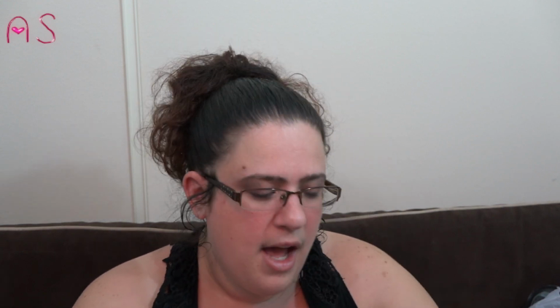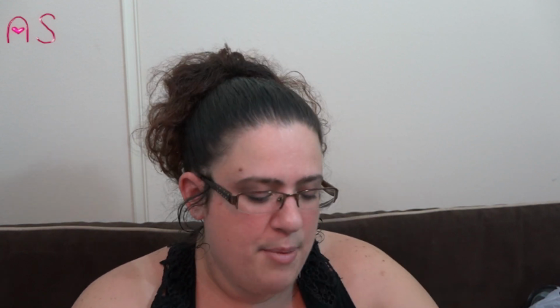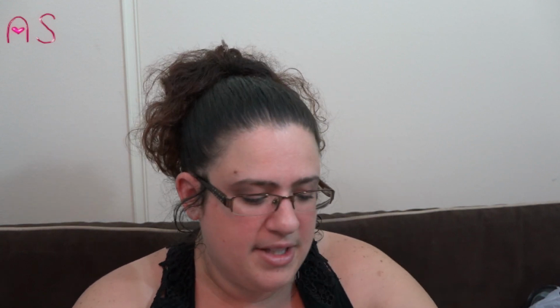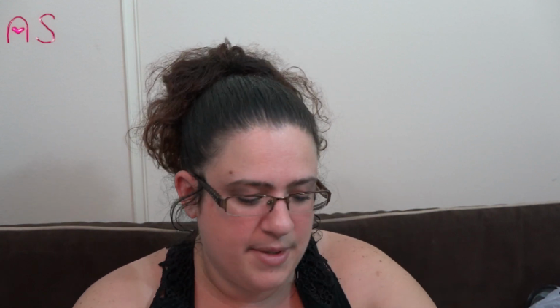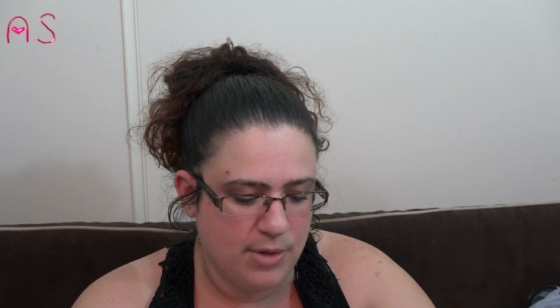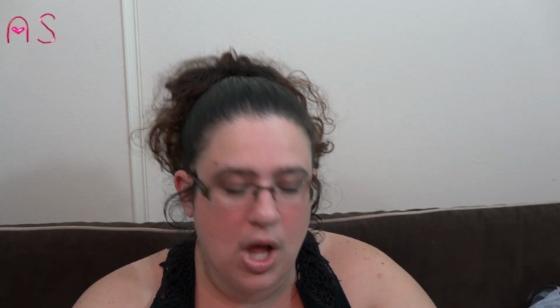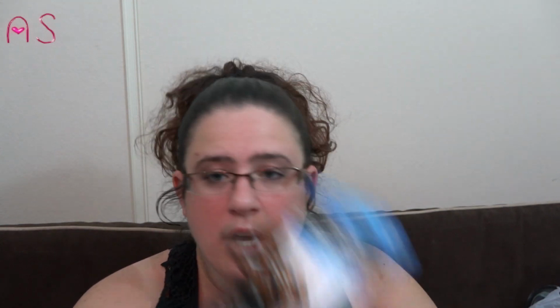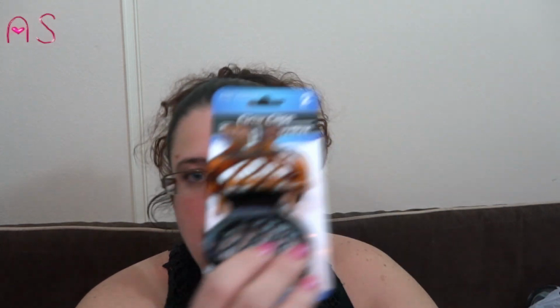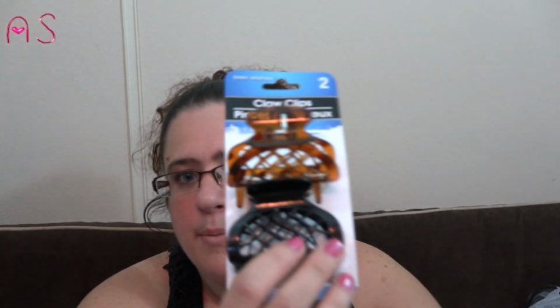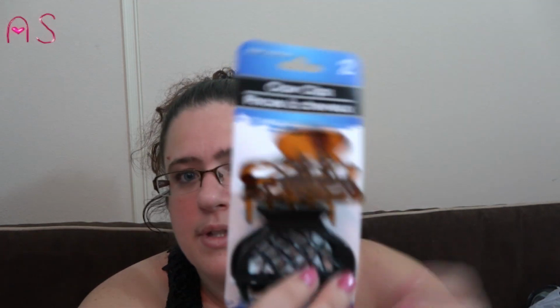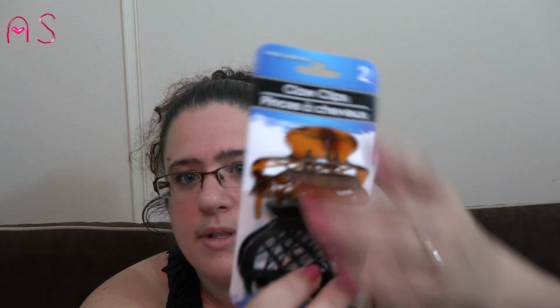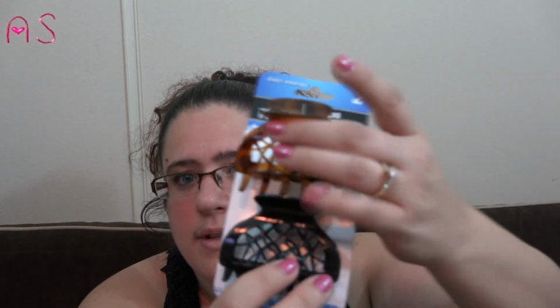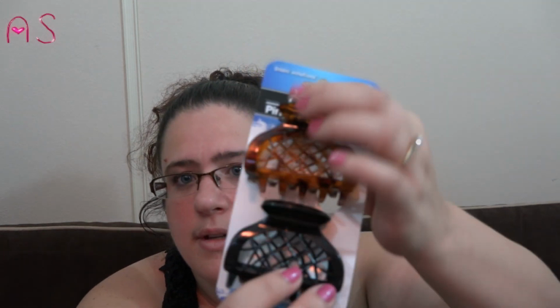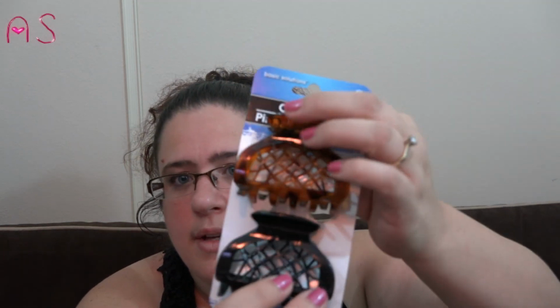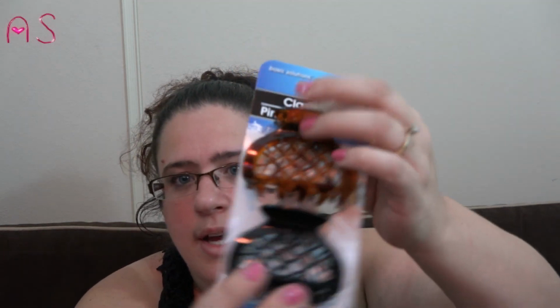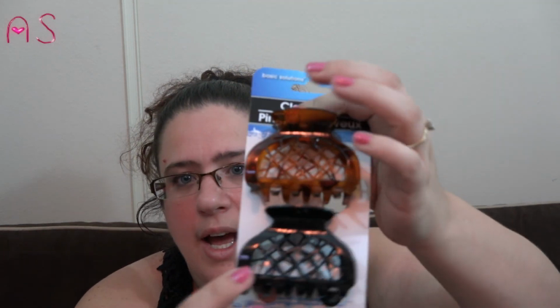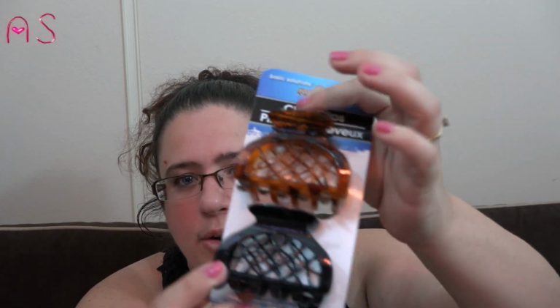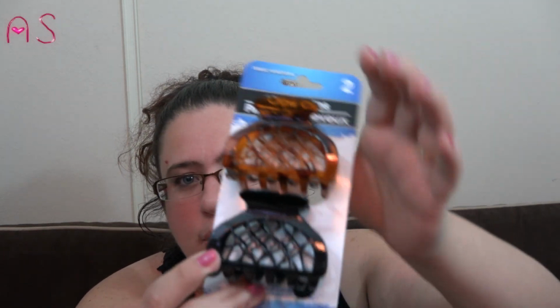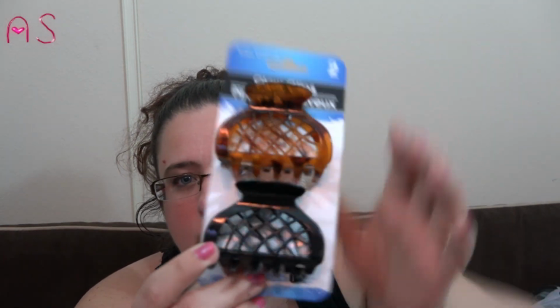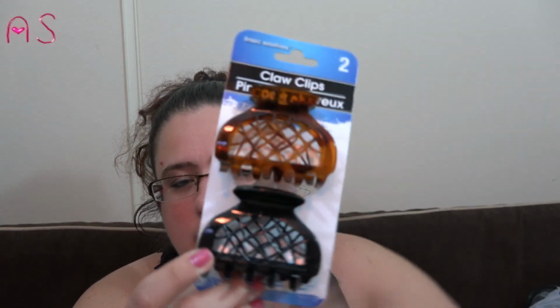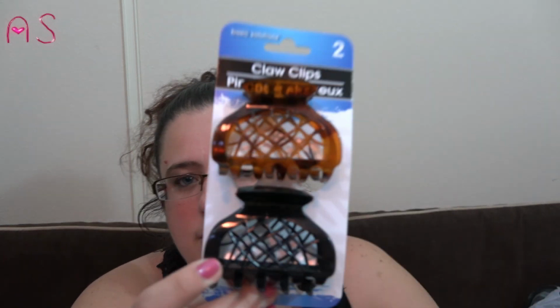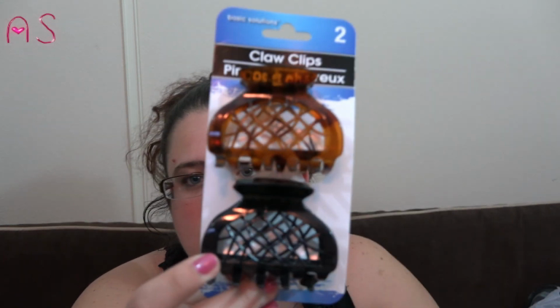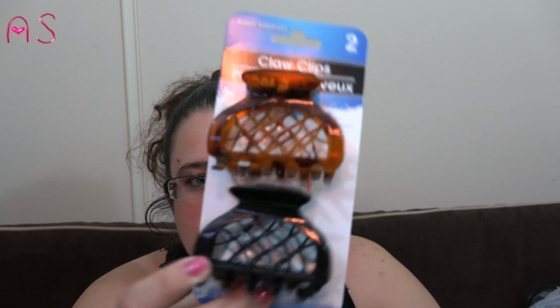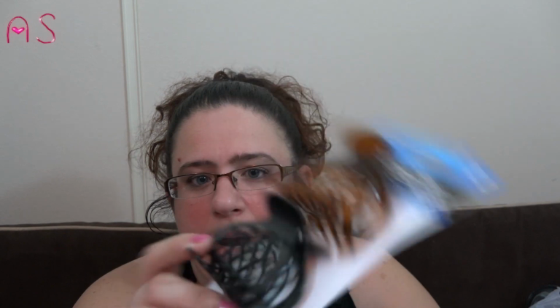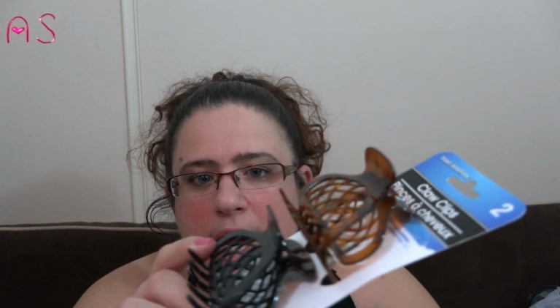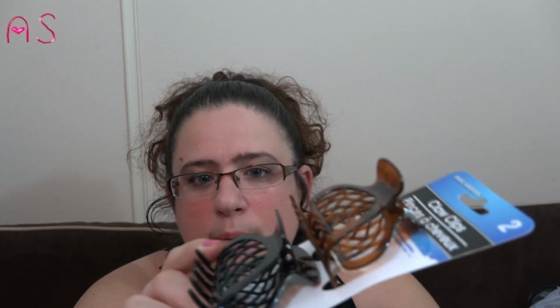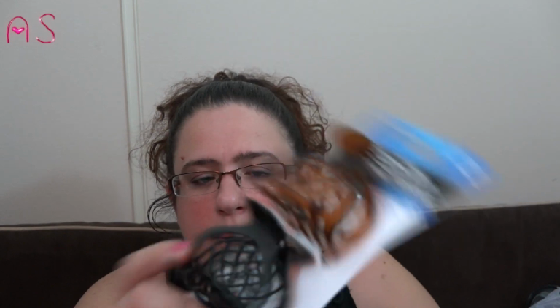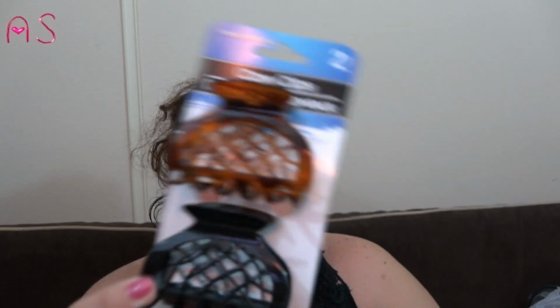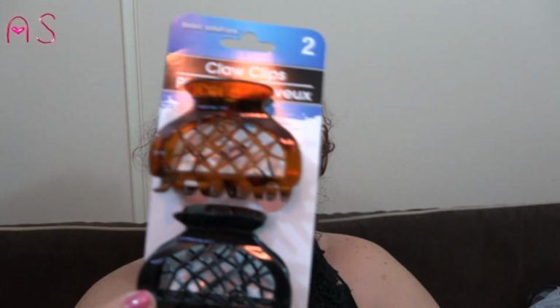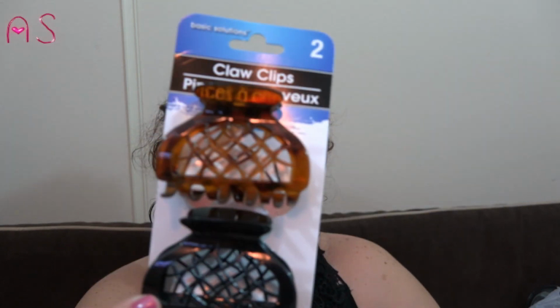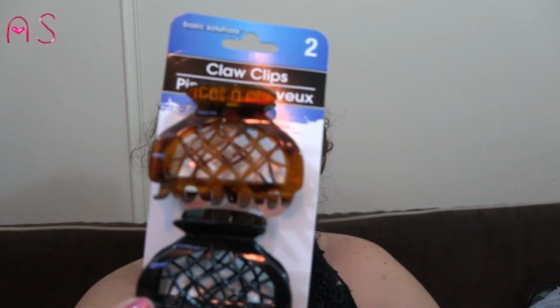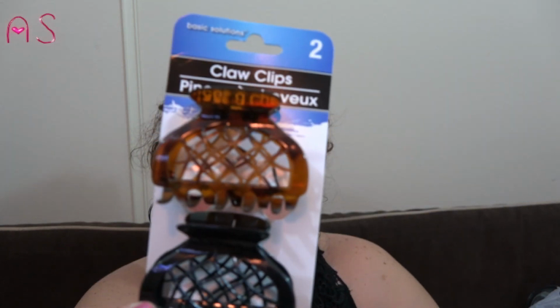I picked up some claw clips. I don't know how well these will do in my hair but I'm going to give them a try.